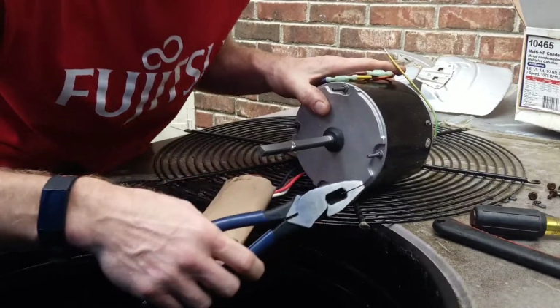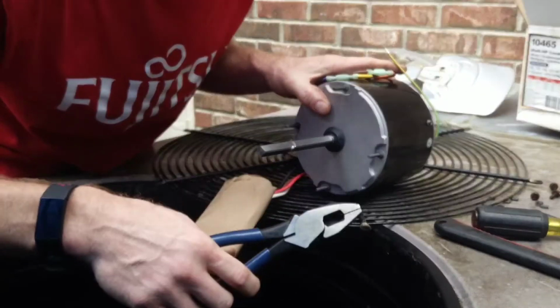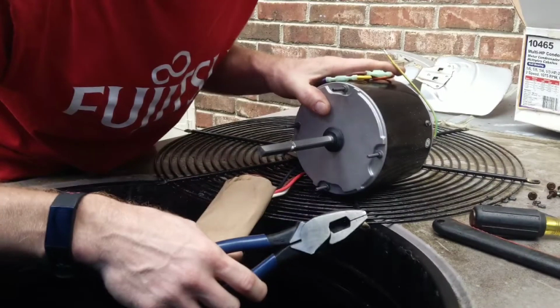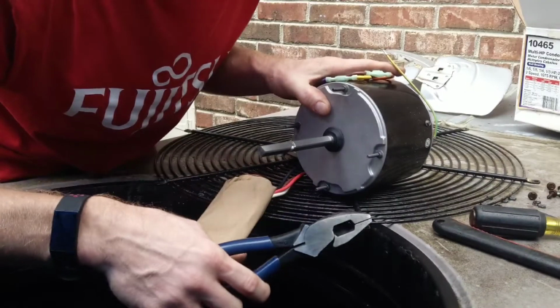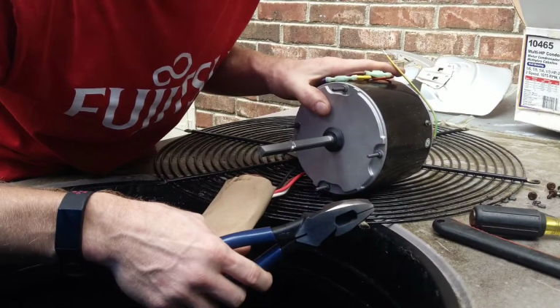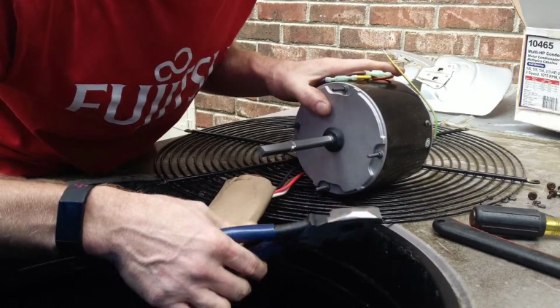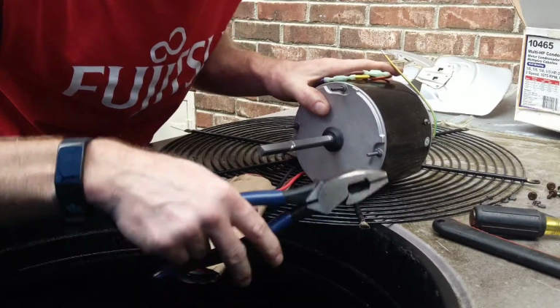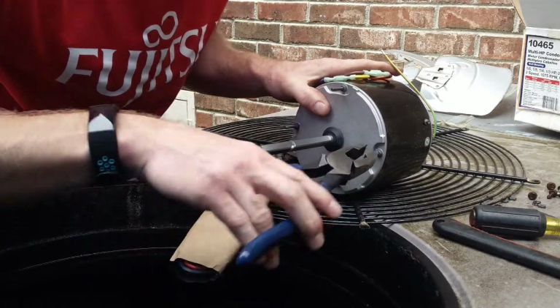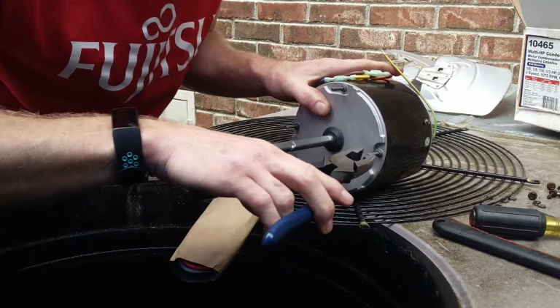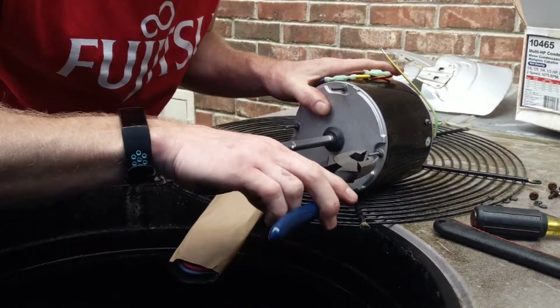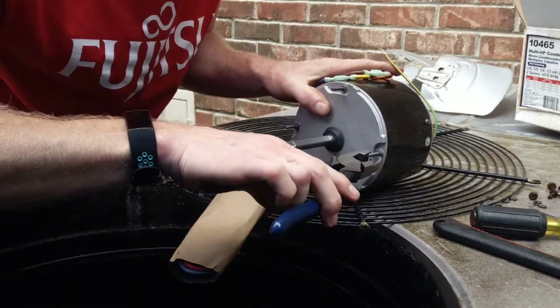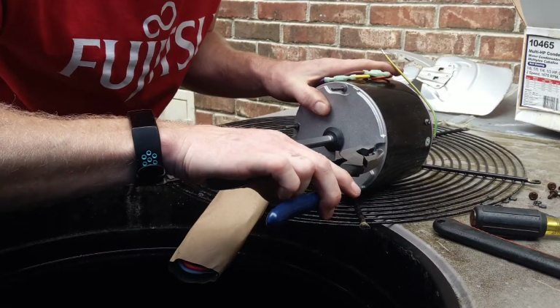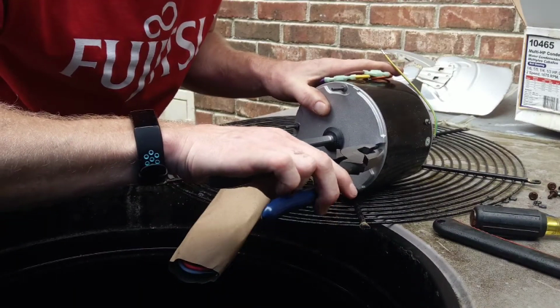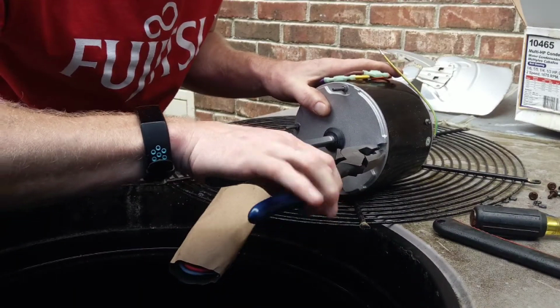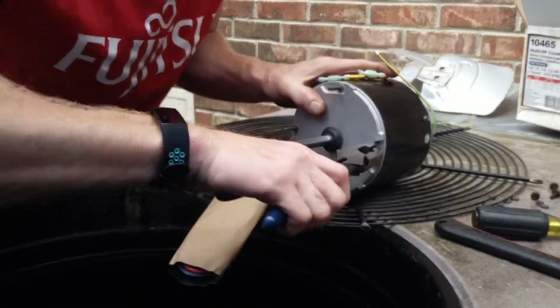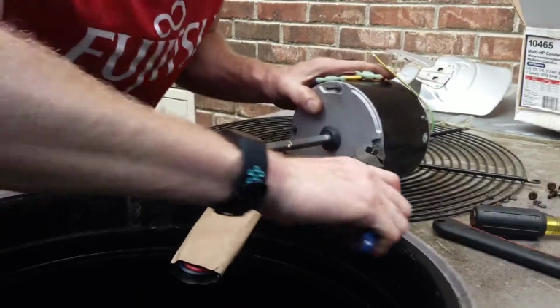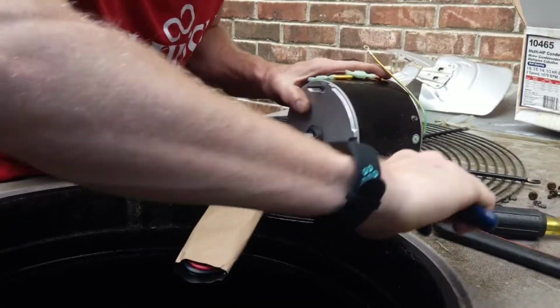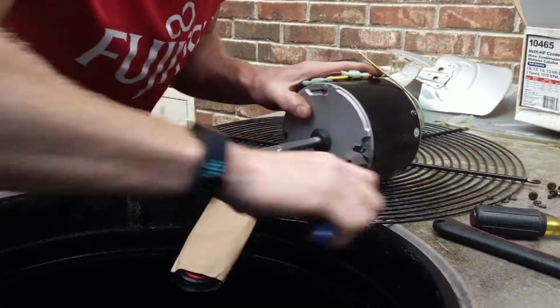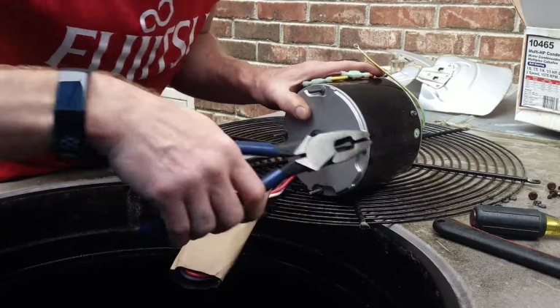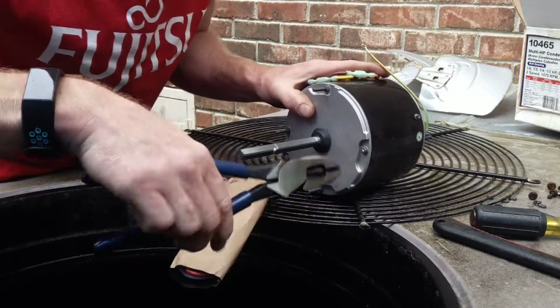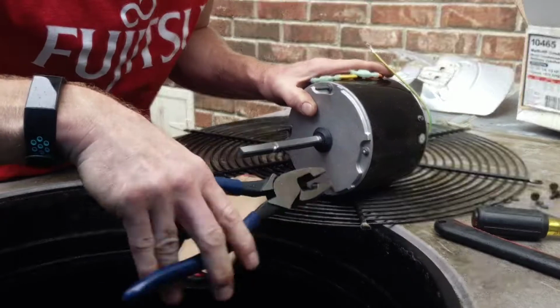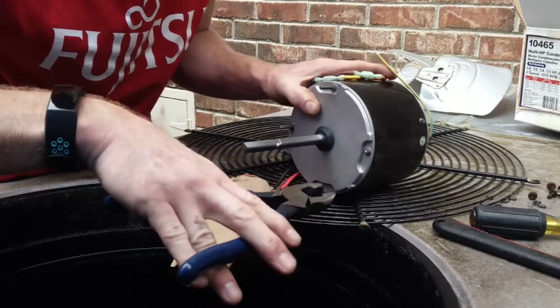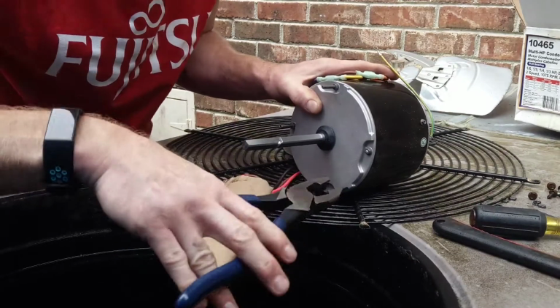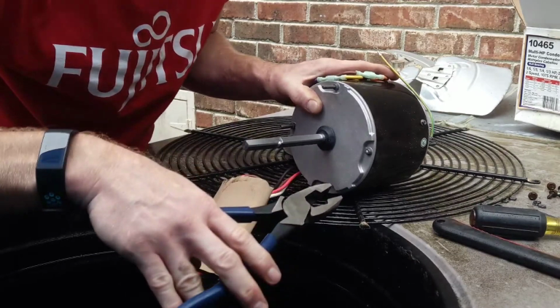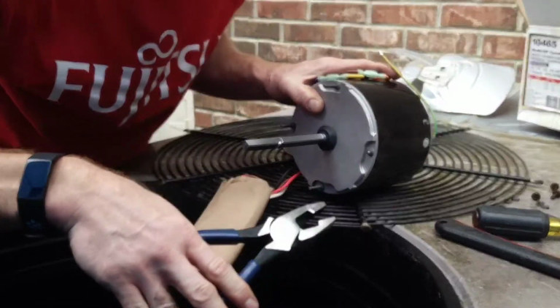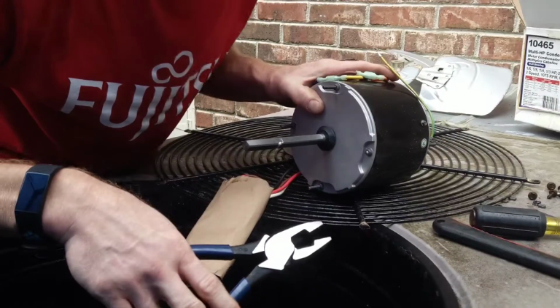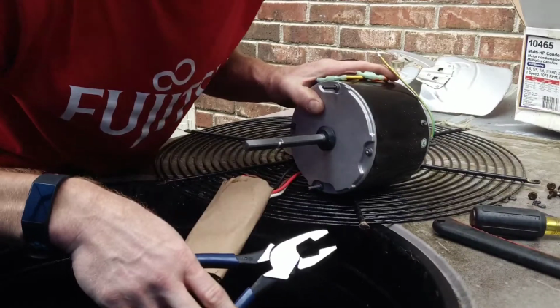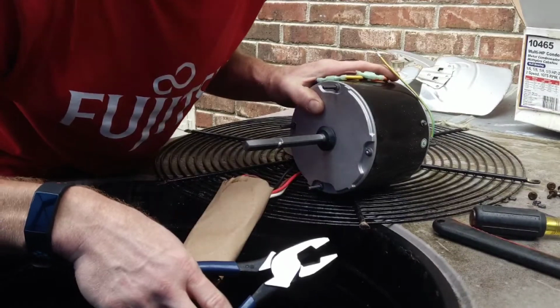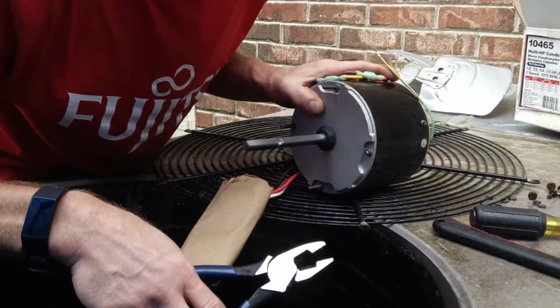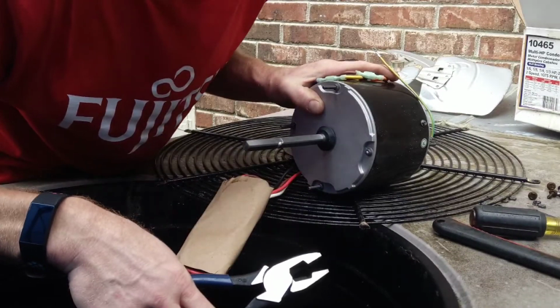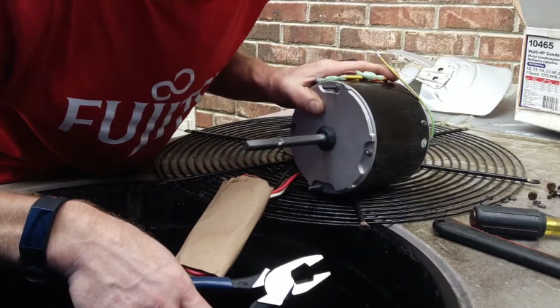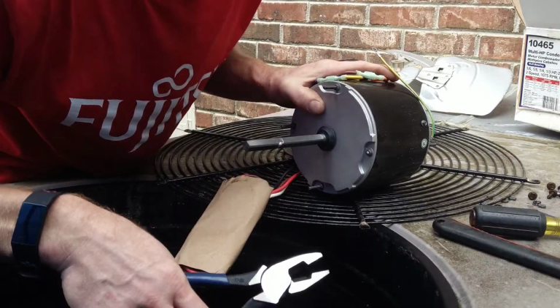Break them off, for God's sake break them off.